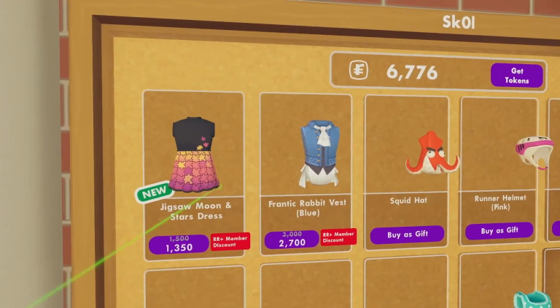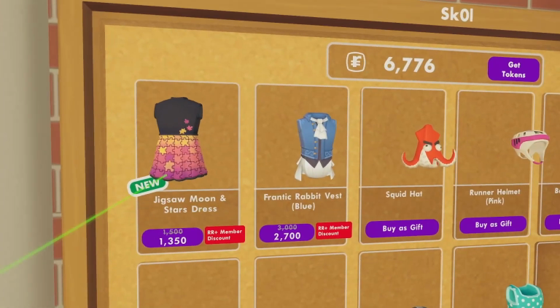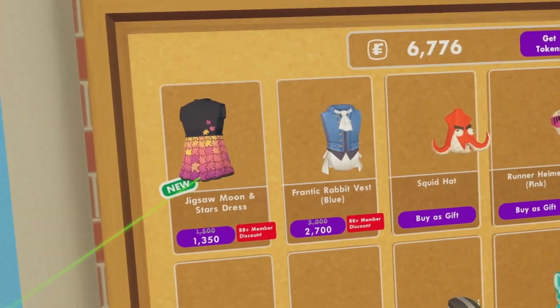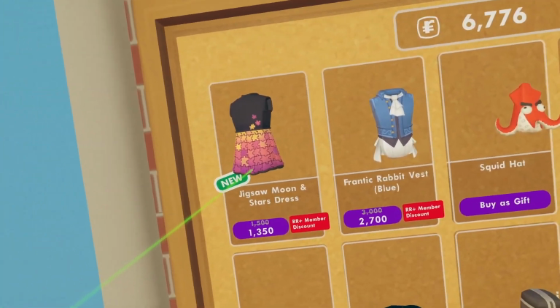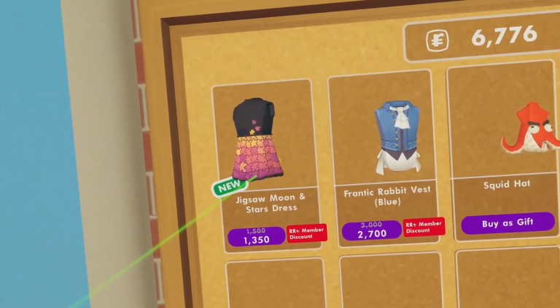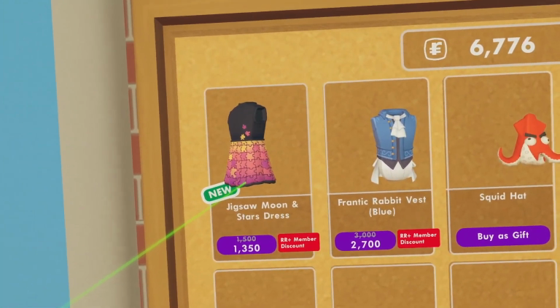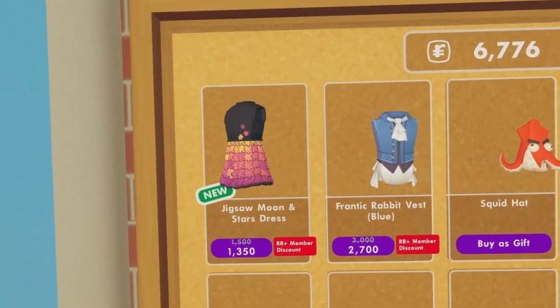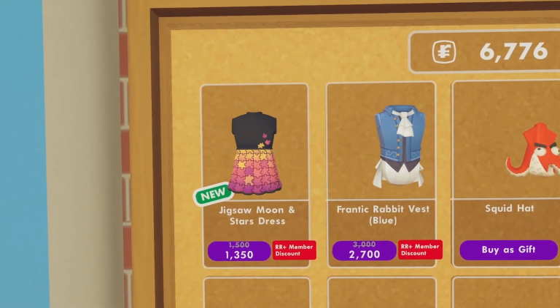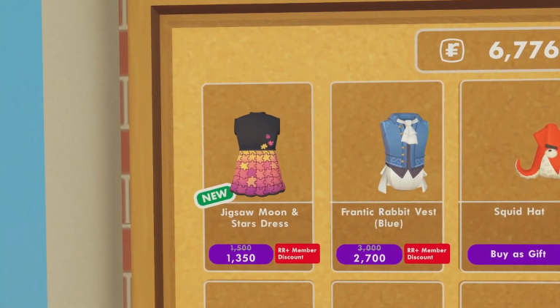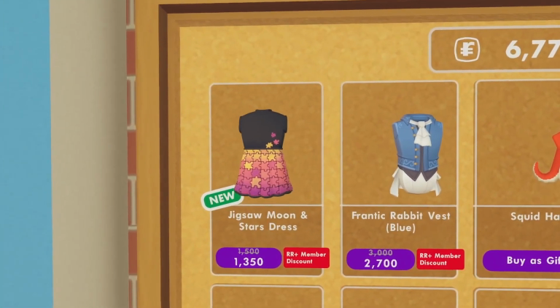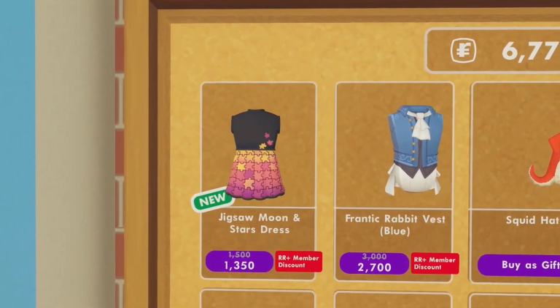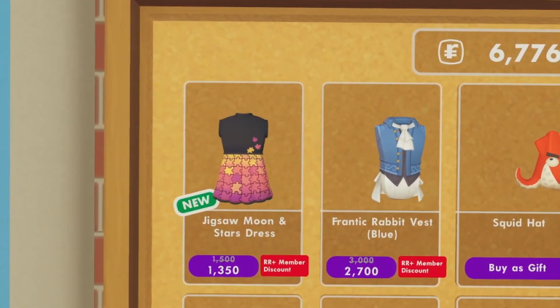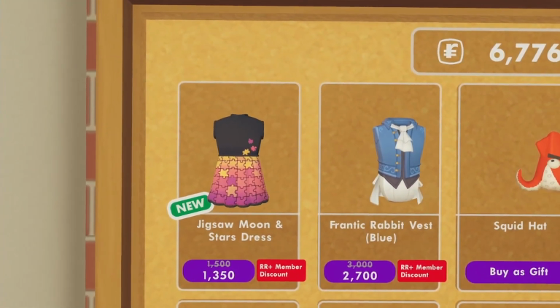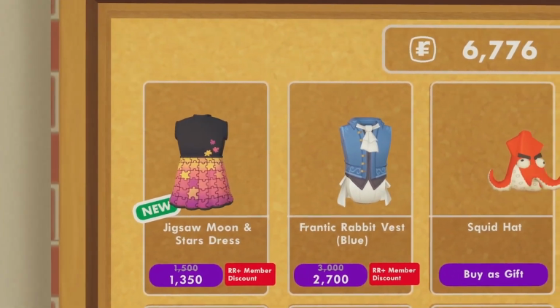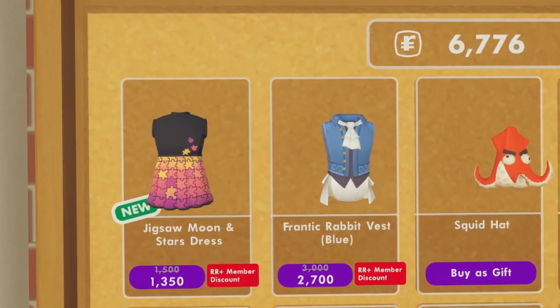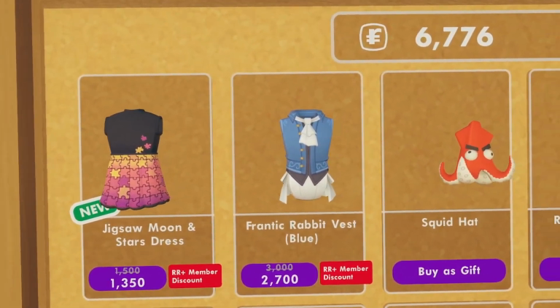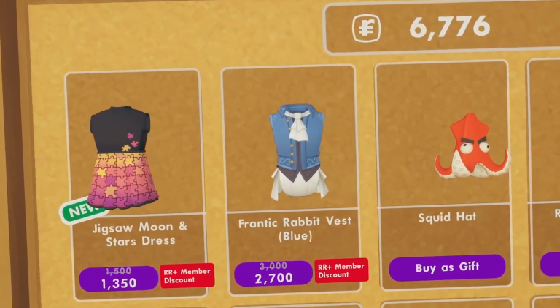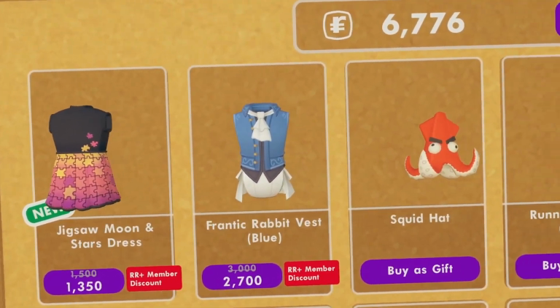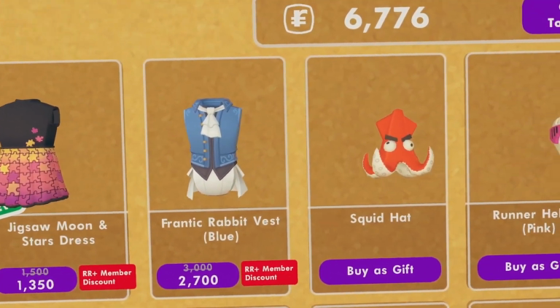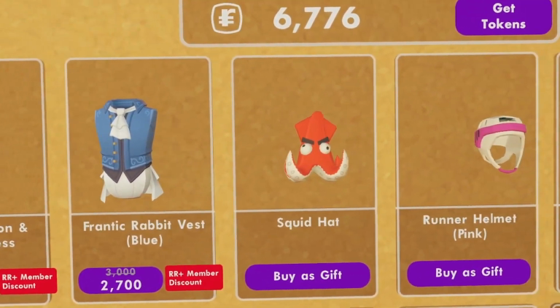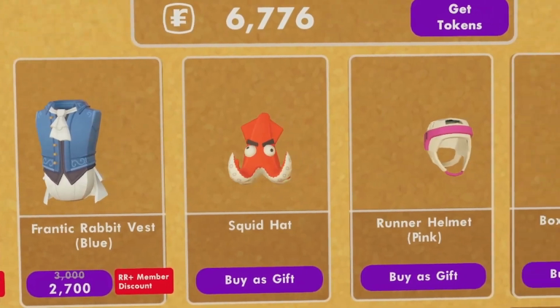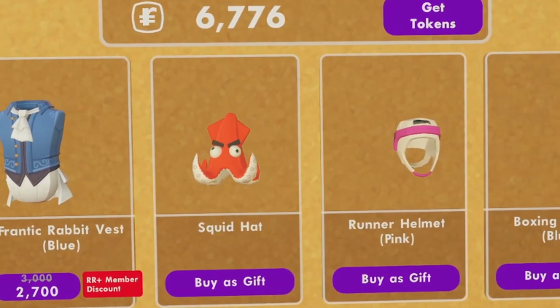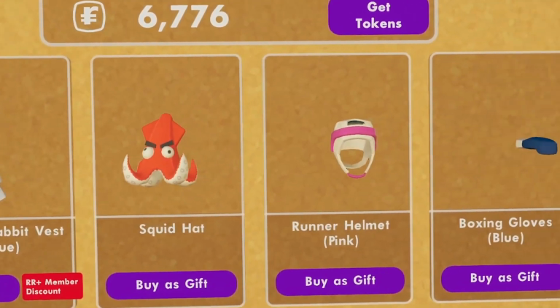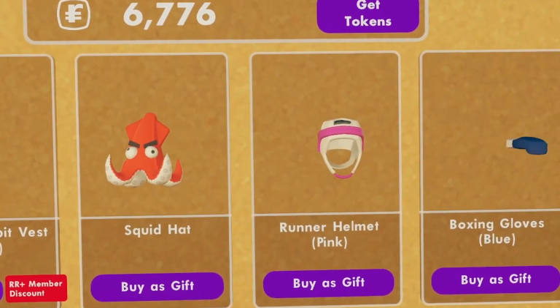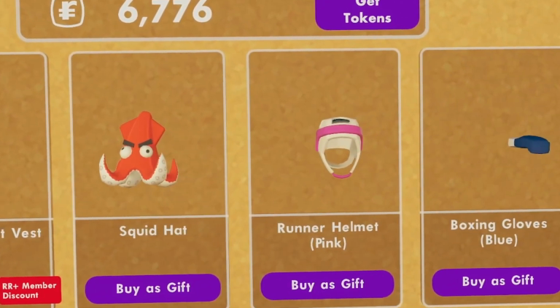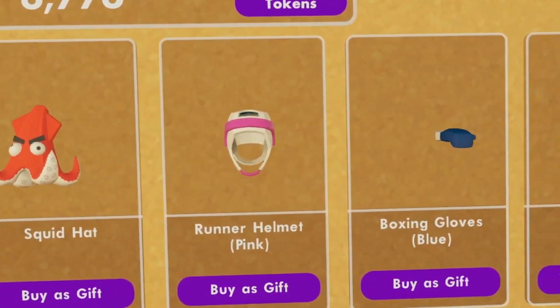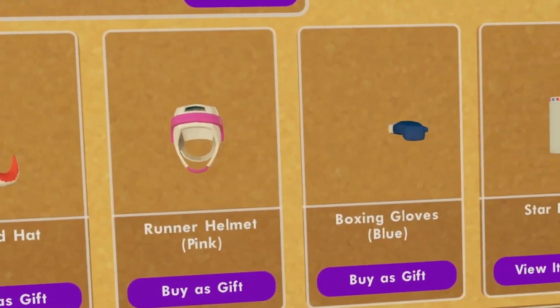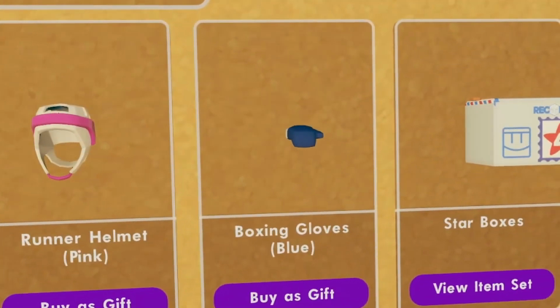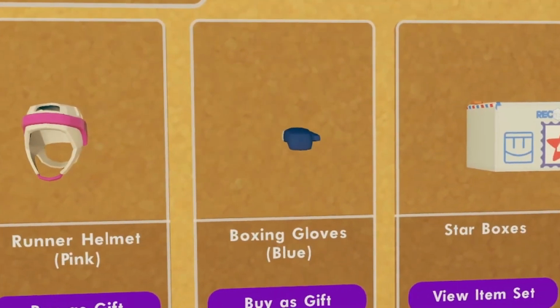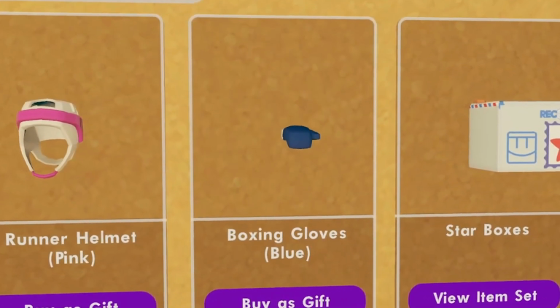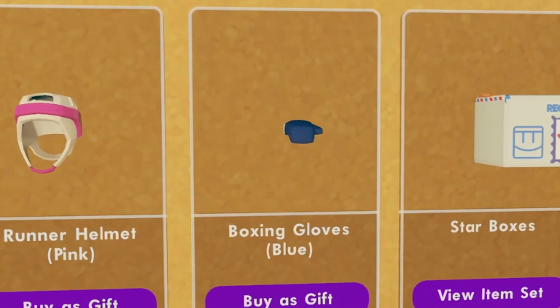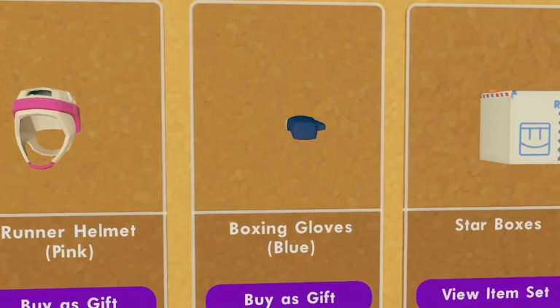Starting off here with our new Jigsaw Moon and Stars dress, our Frank Rabbit vest, our Squid Hat, the Runner Helmet, and Boxing Gloves.